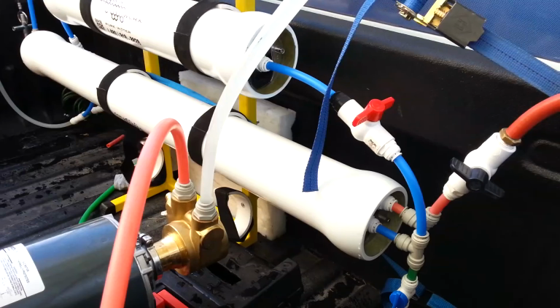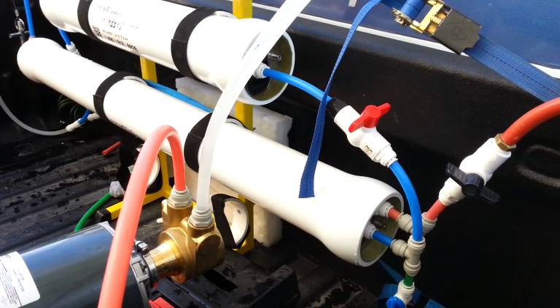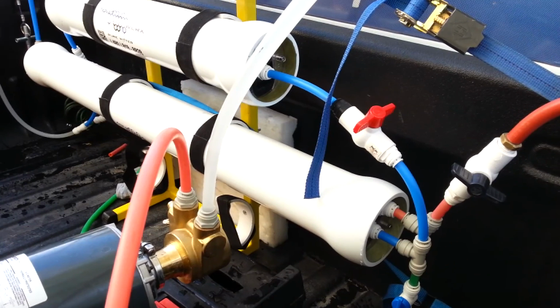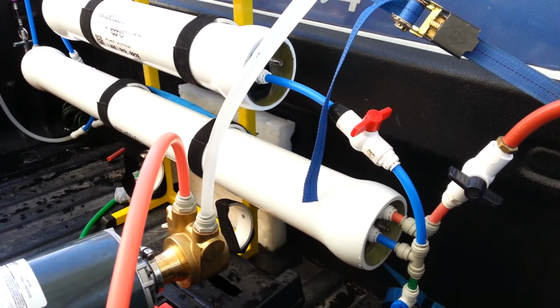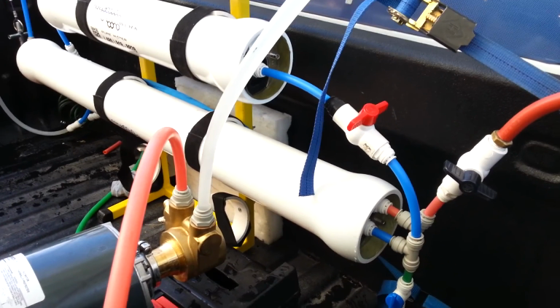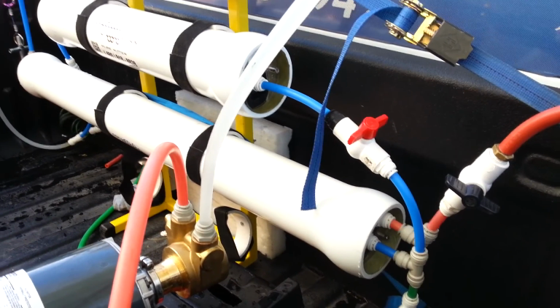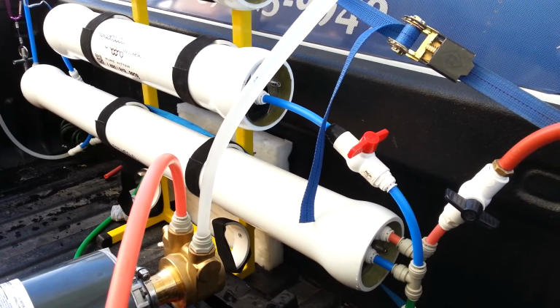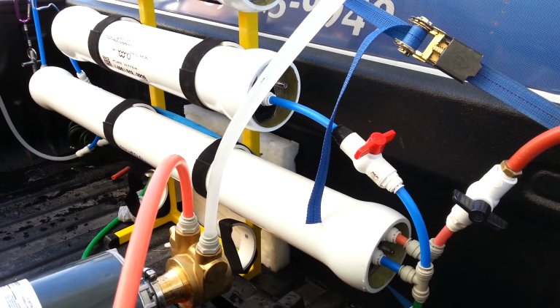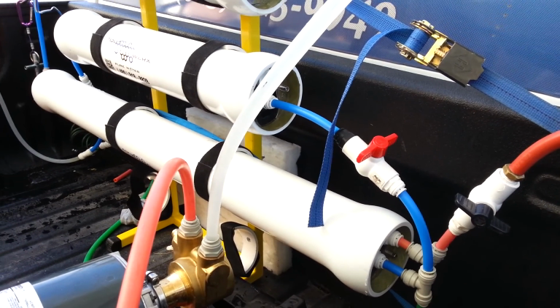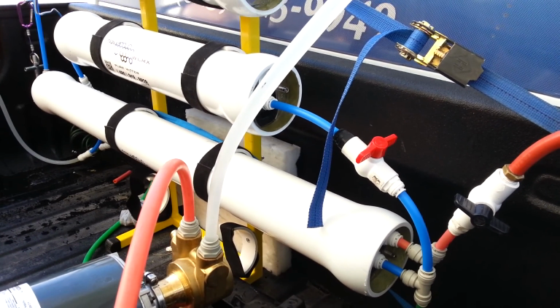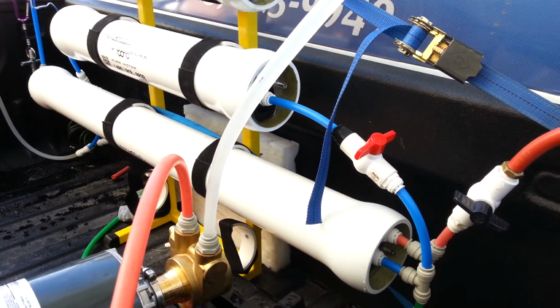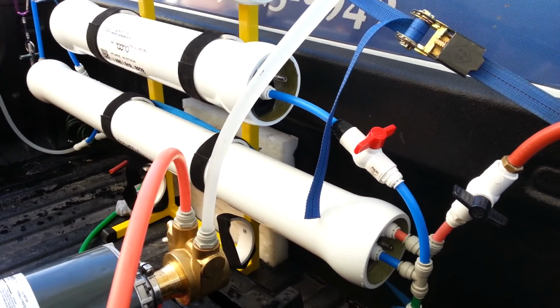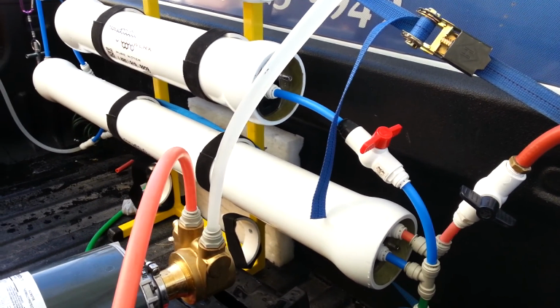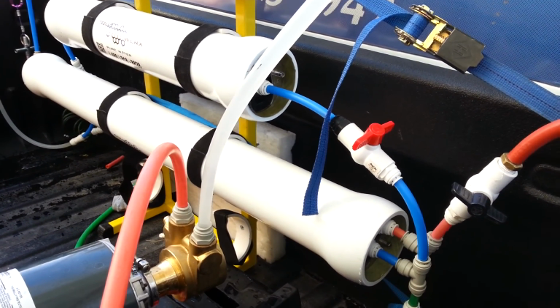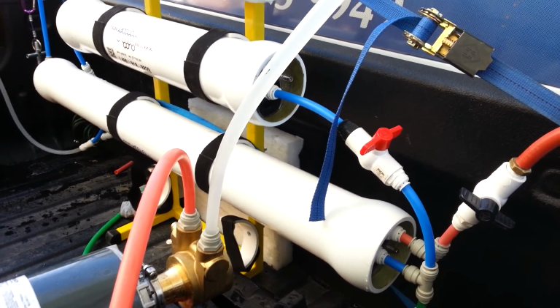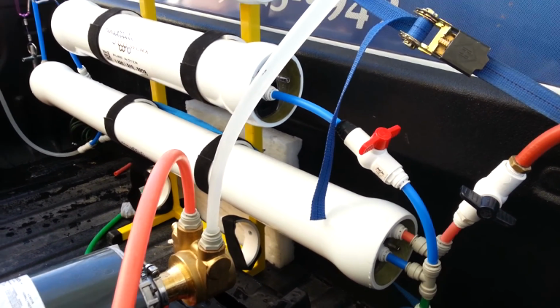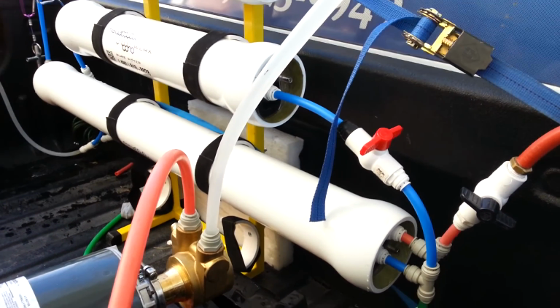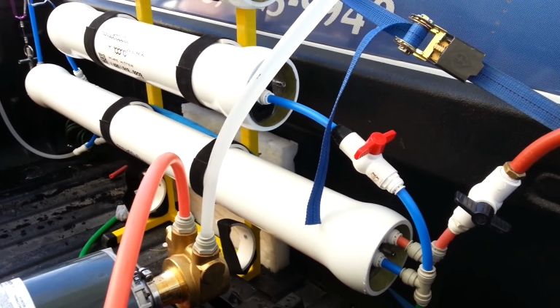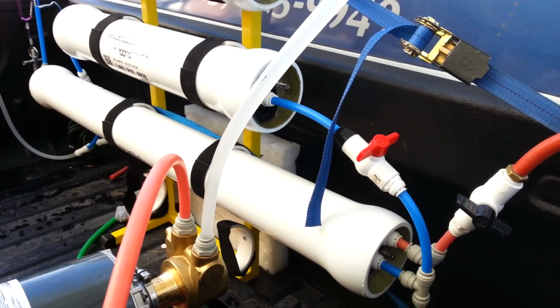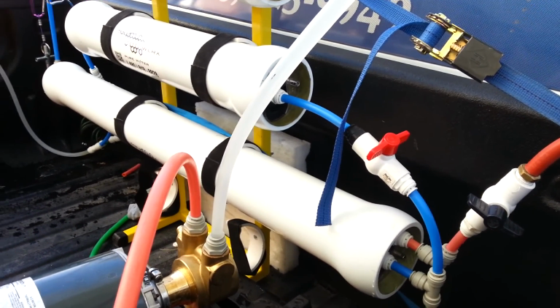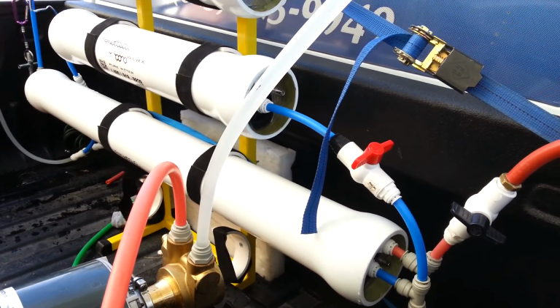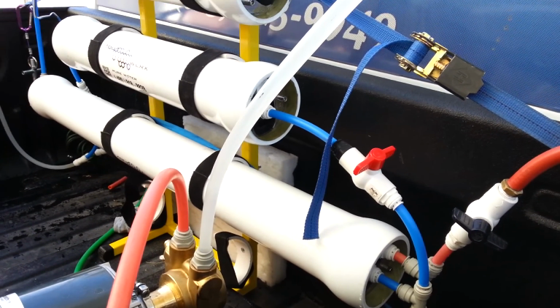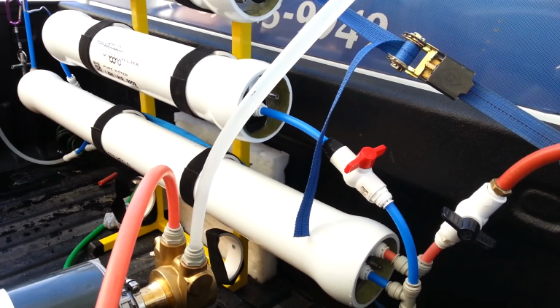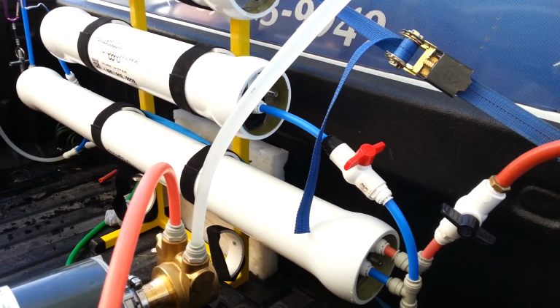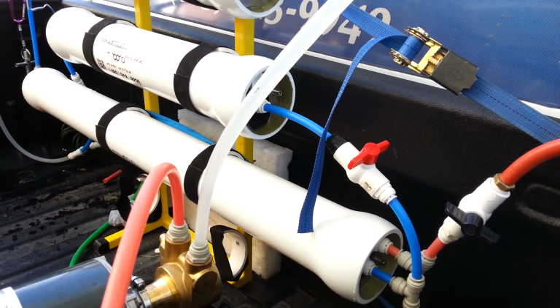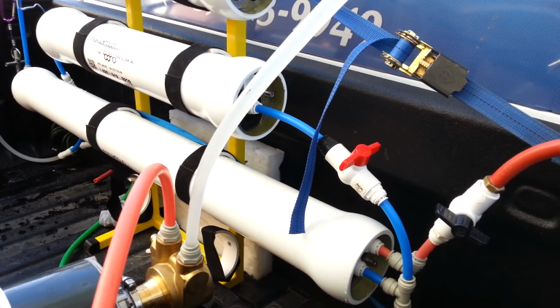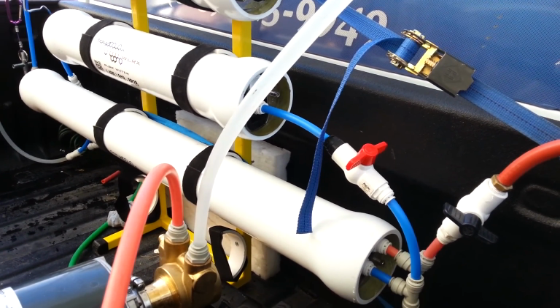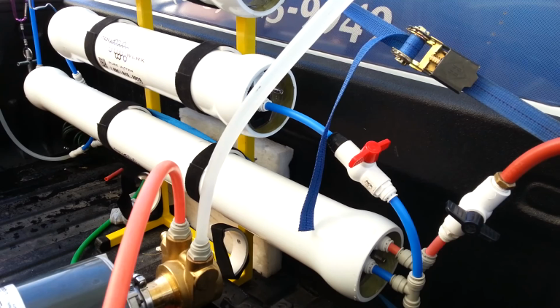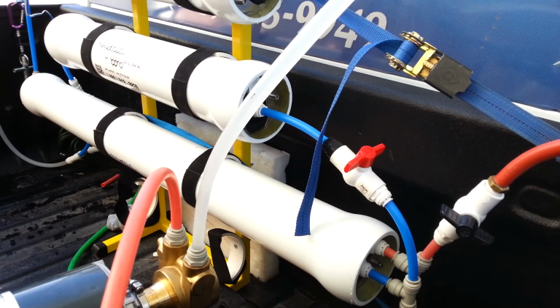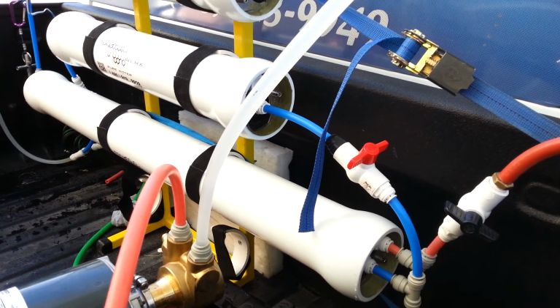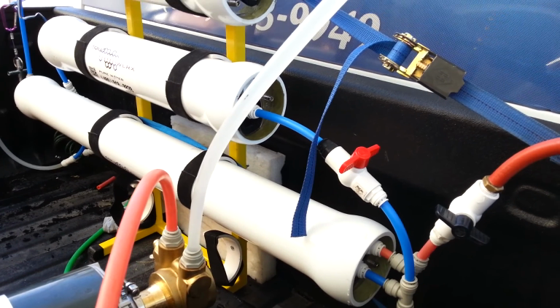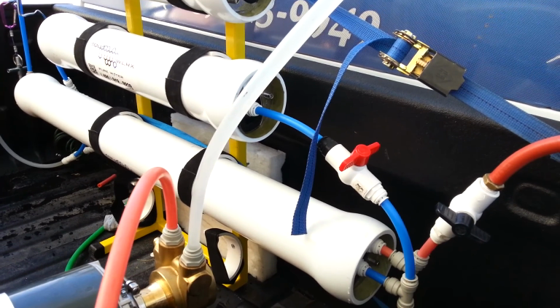Hi guys, it's Brian with AquaWorks Pure Water here in Phoenix. Just thought we'd do another video on the water.